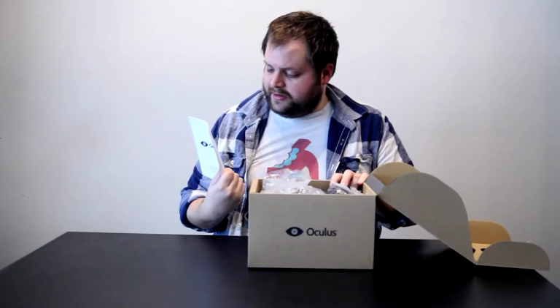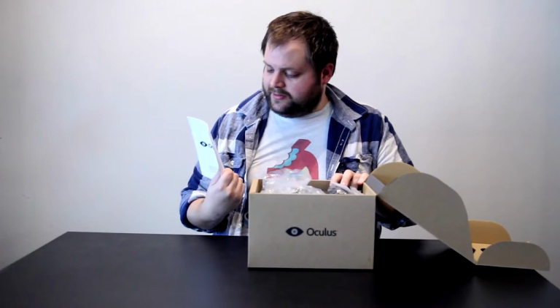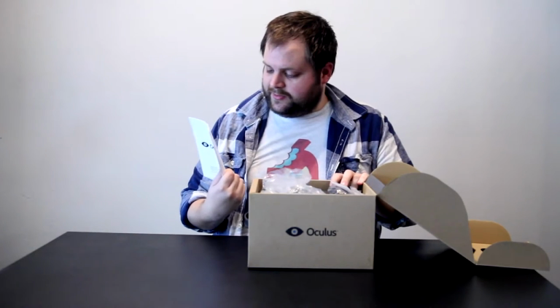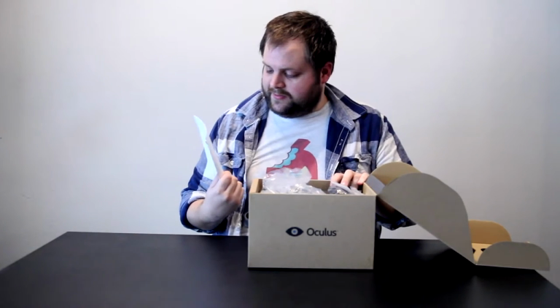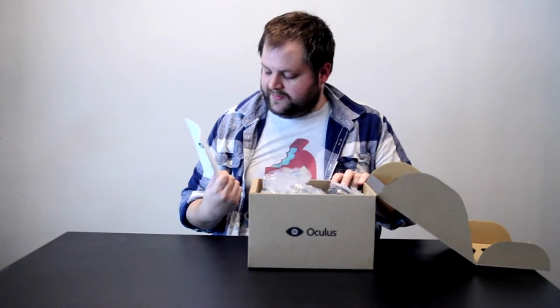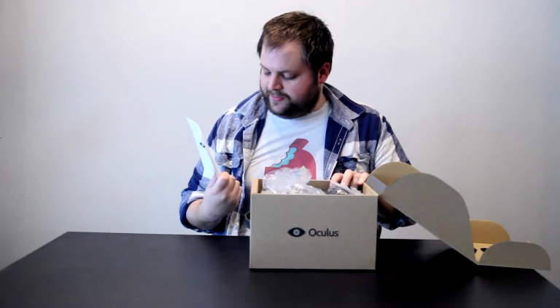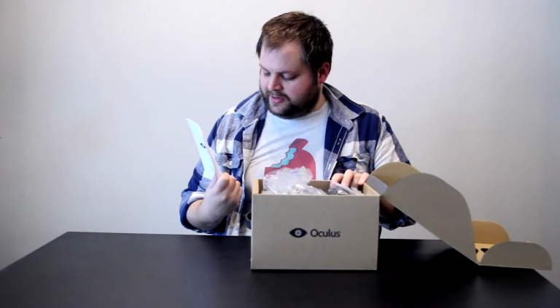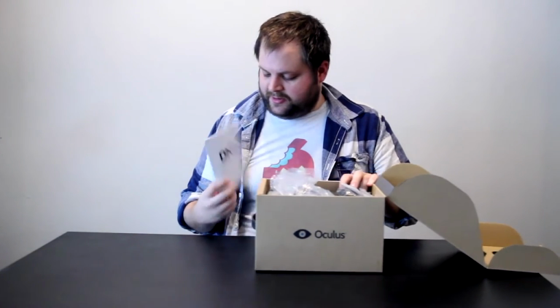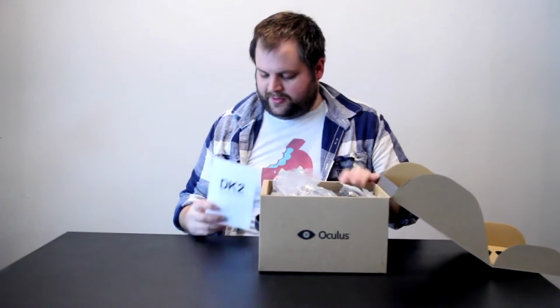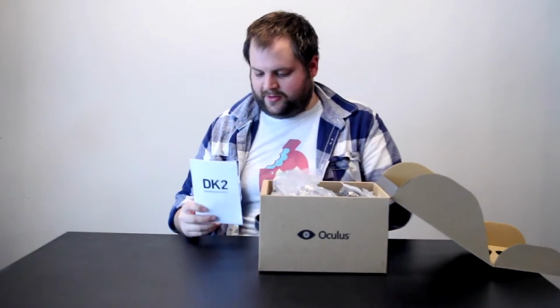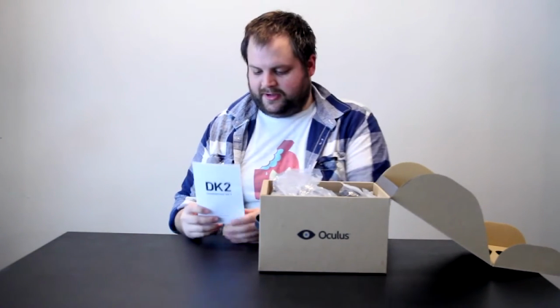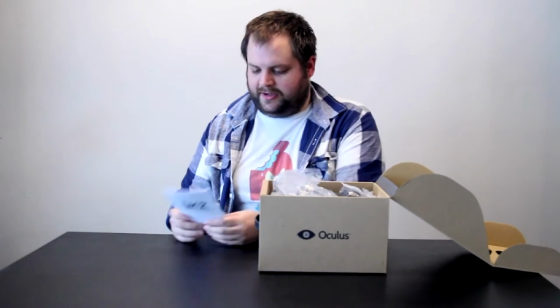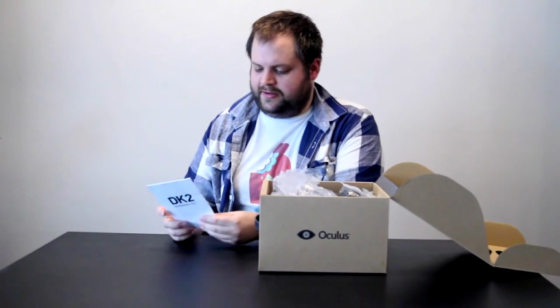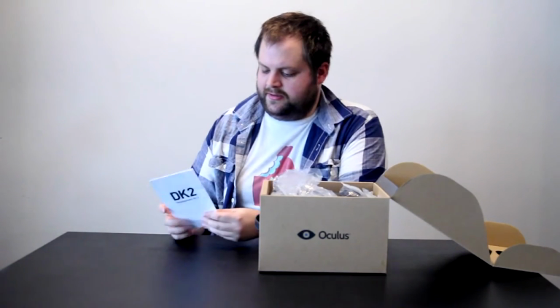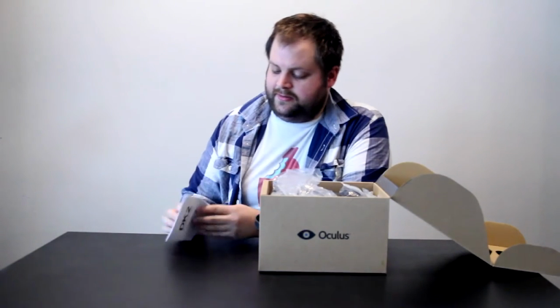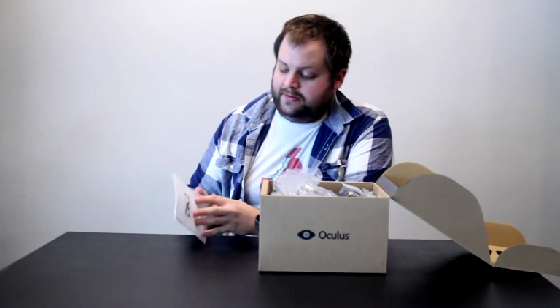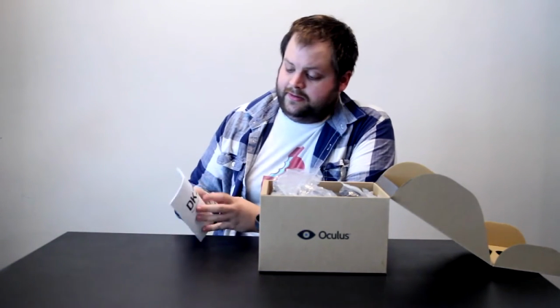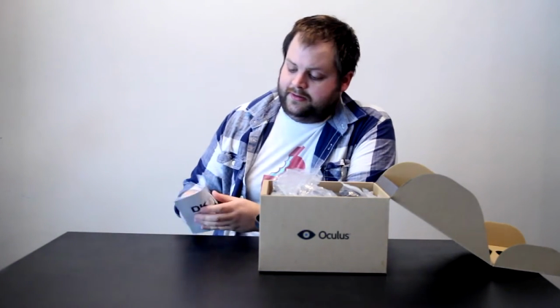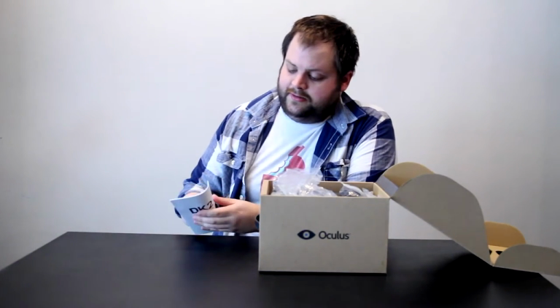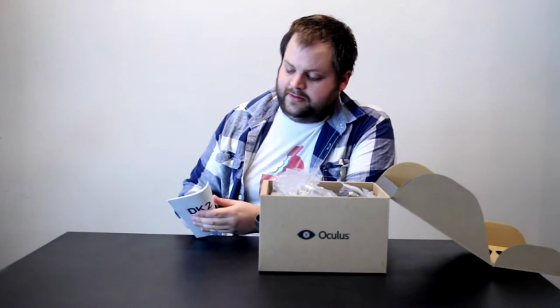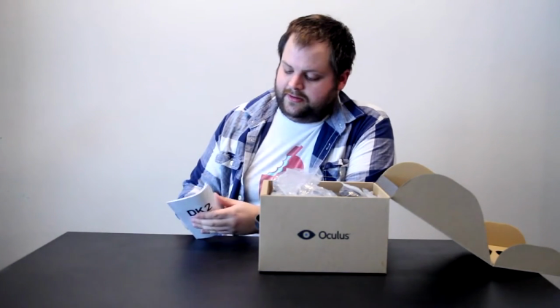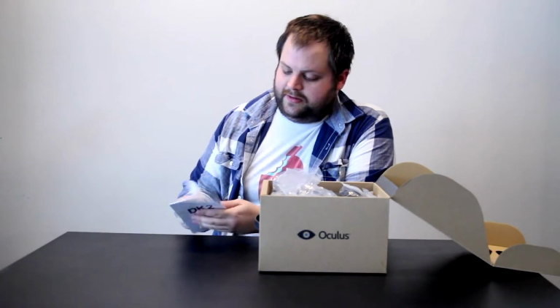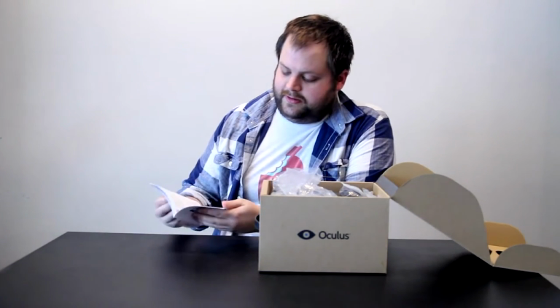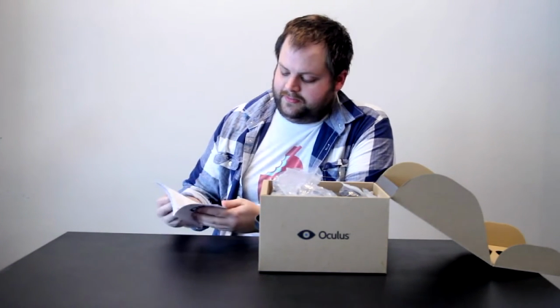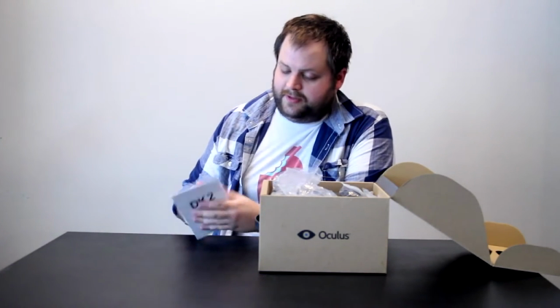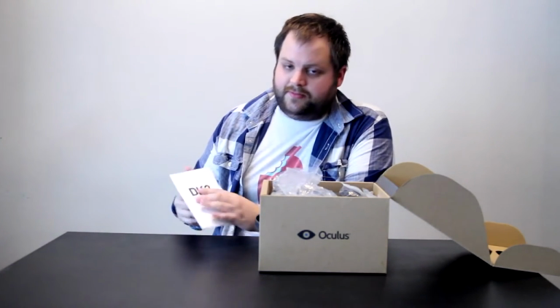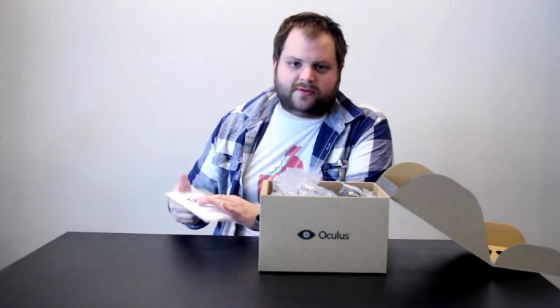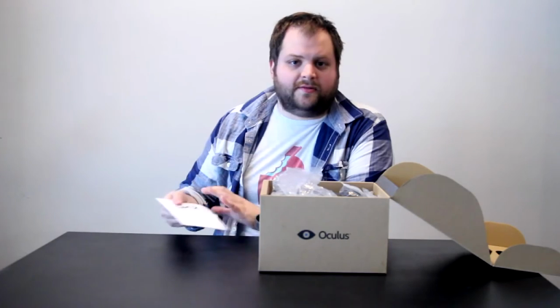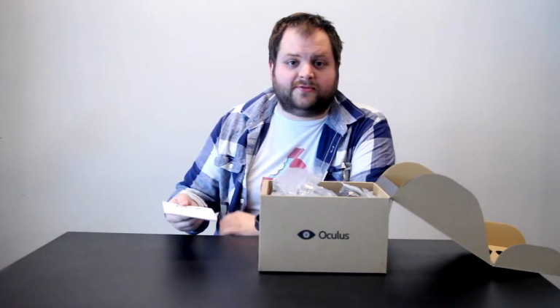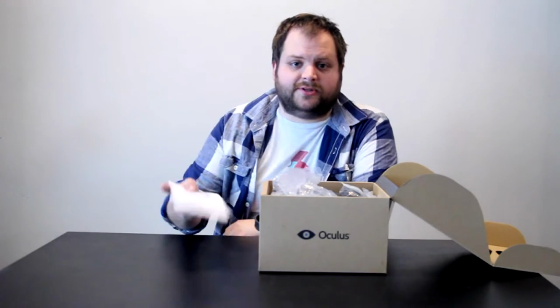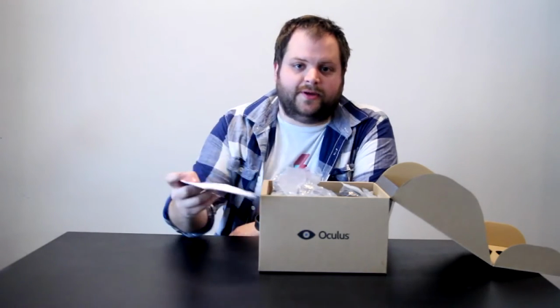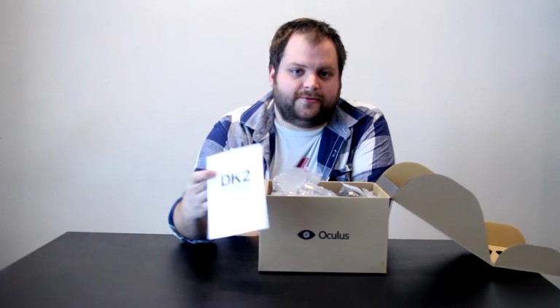Looks like we have a developer kit quick start guide — it's just kind of an instruction manual.